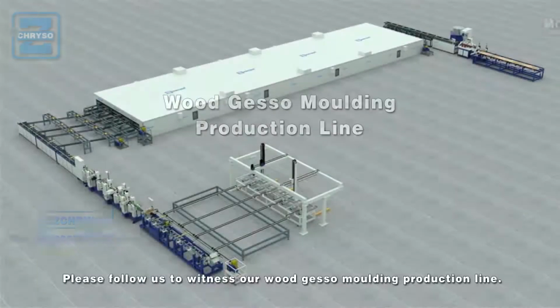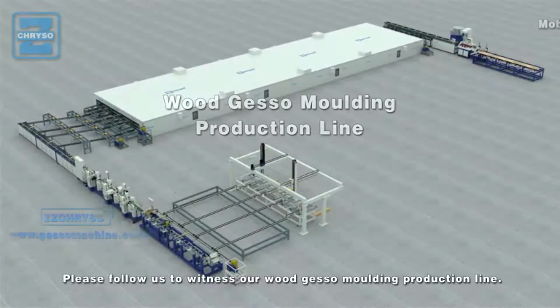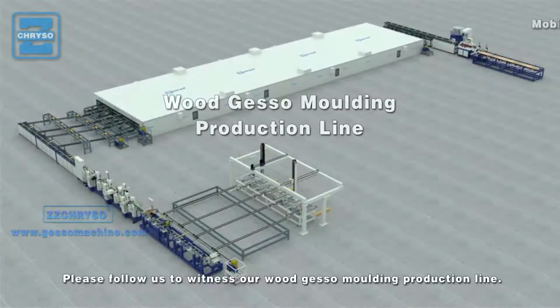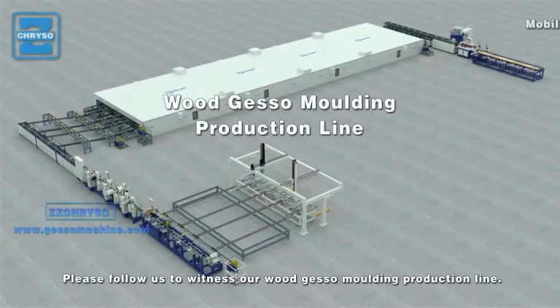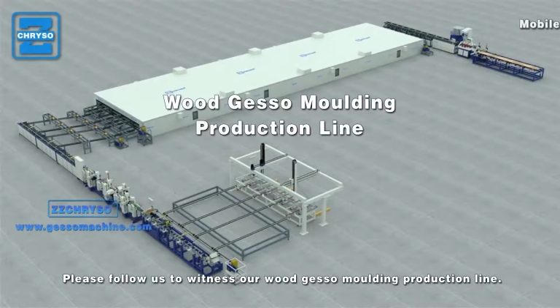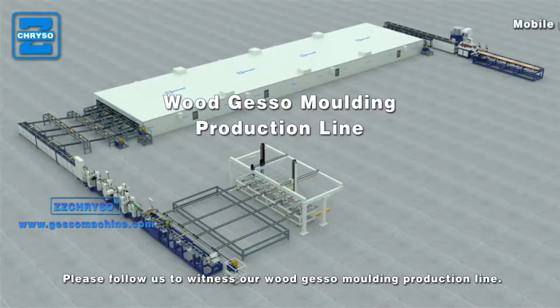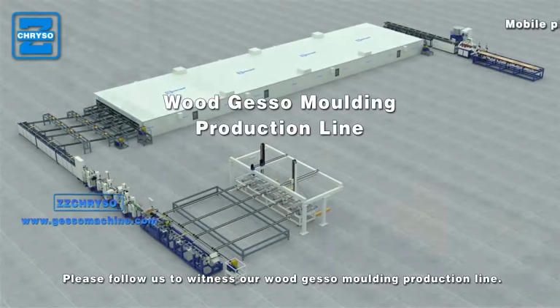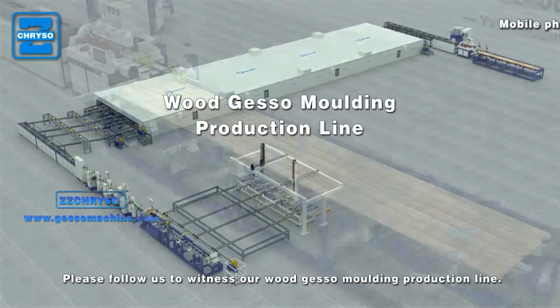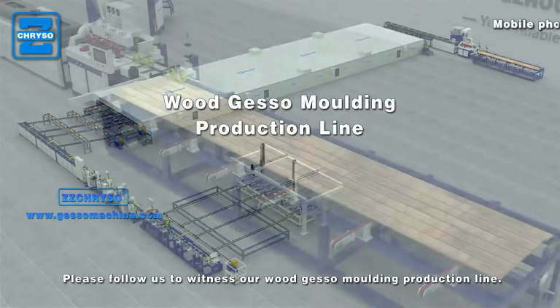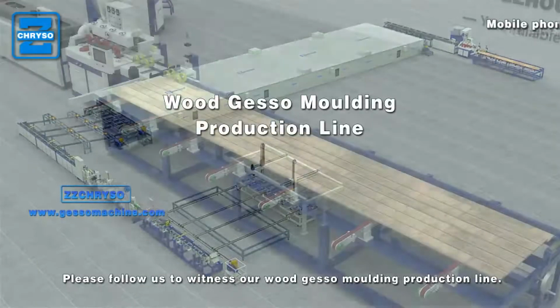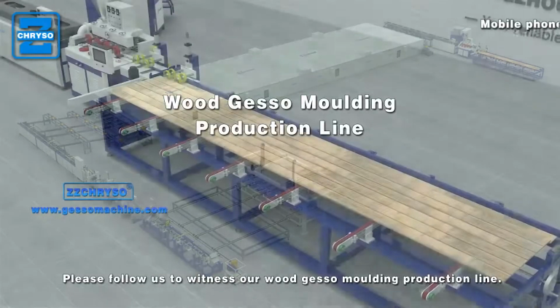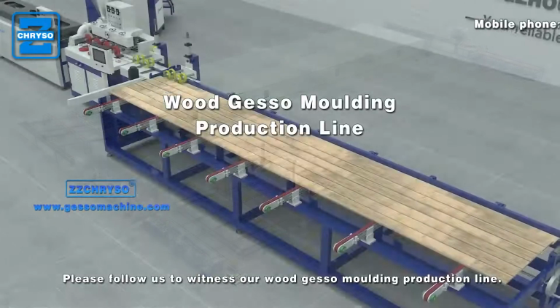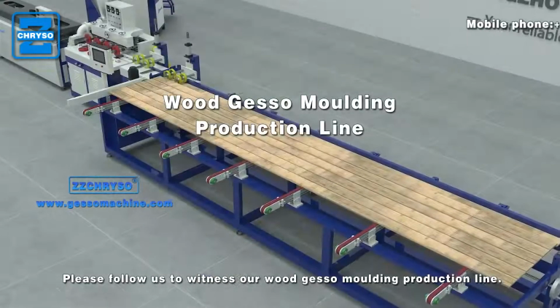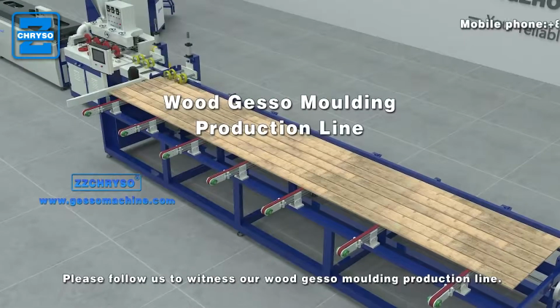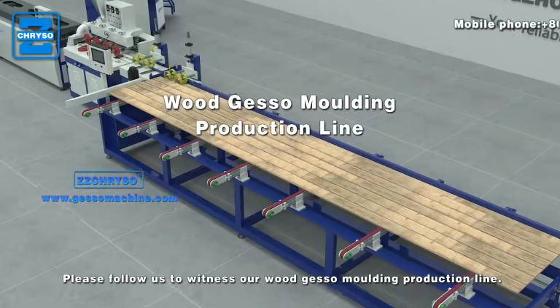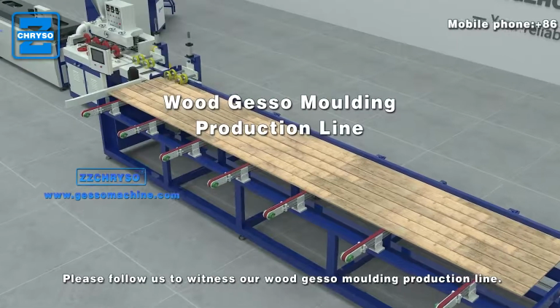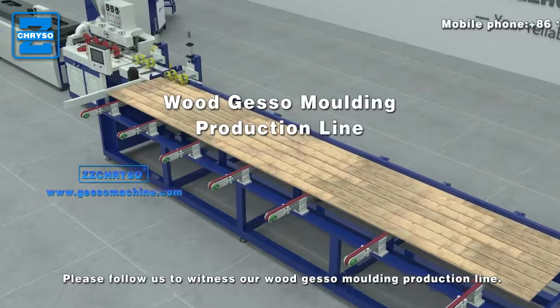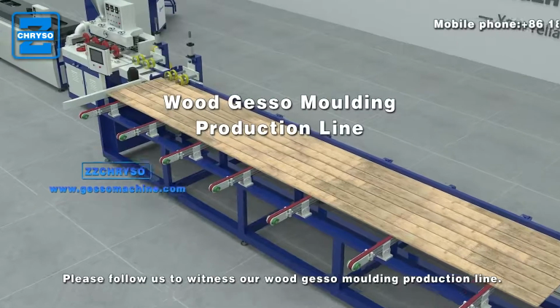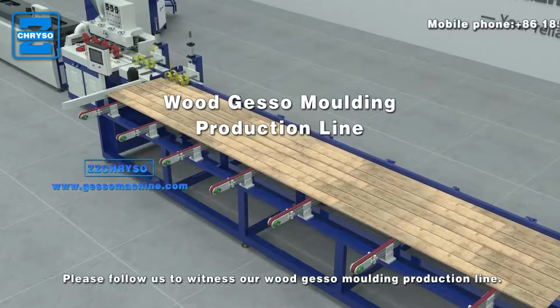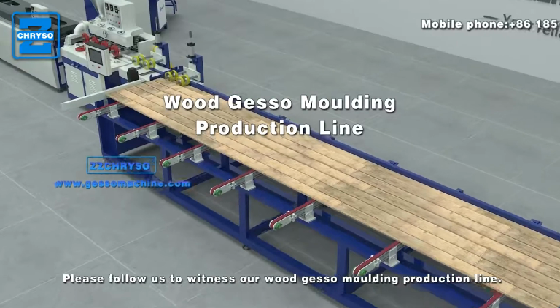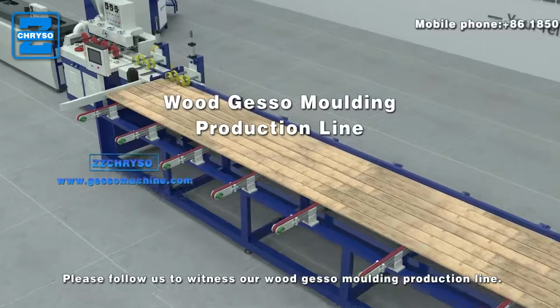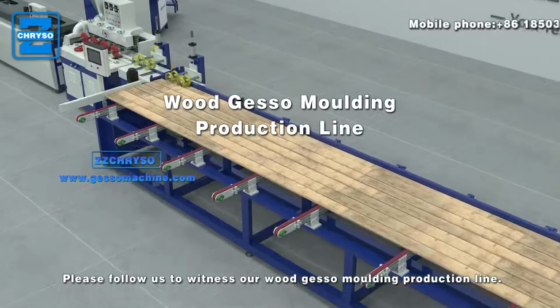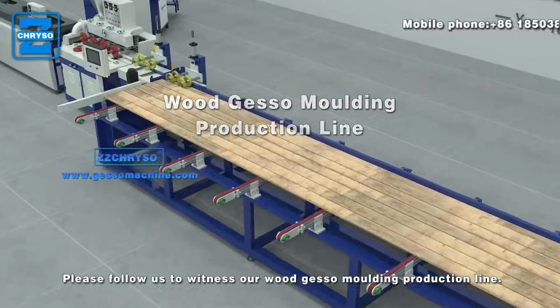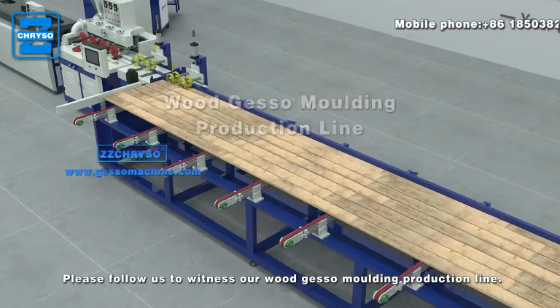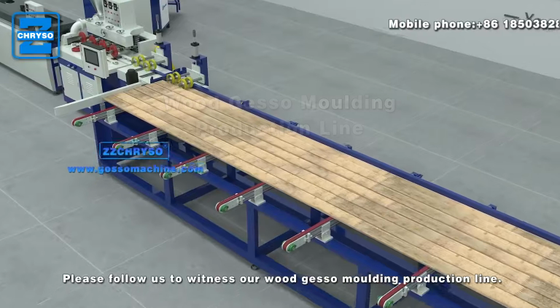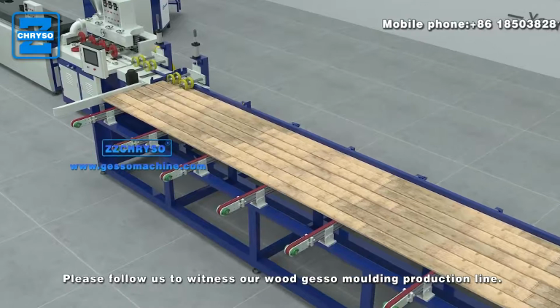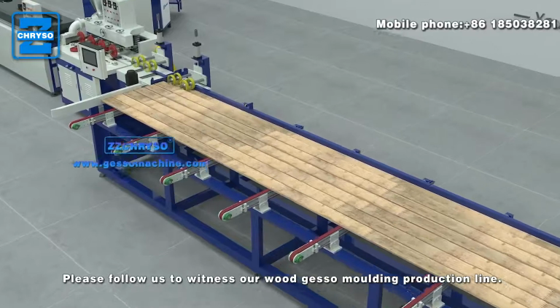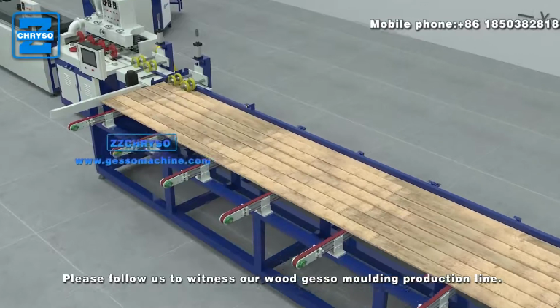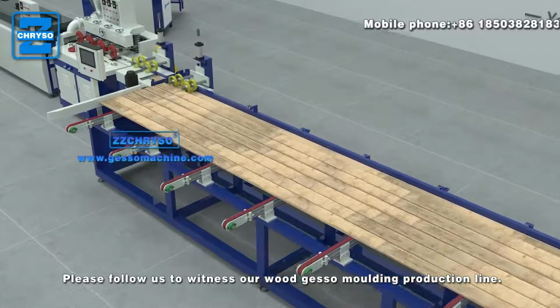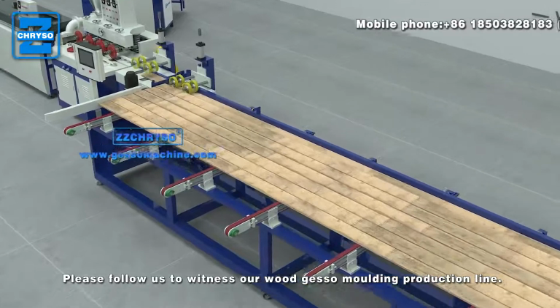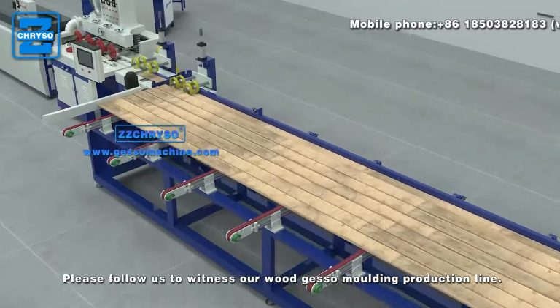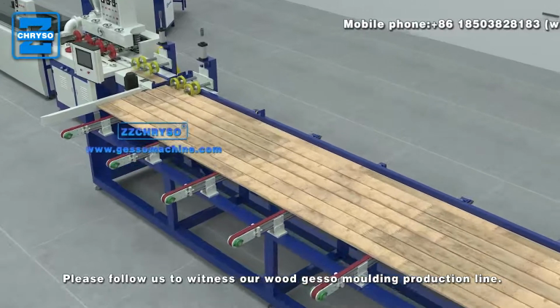Please follow us to witness our wood gesso molding production line.